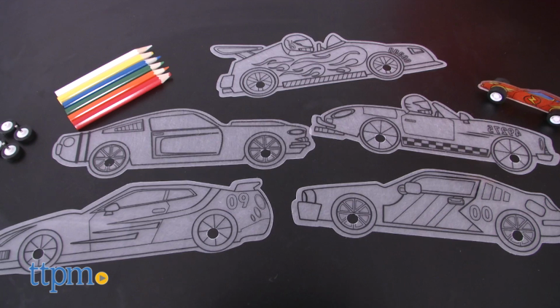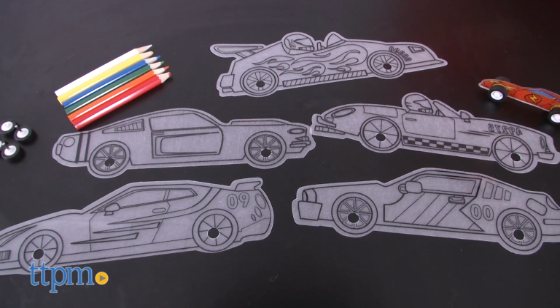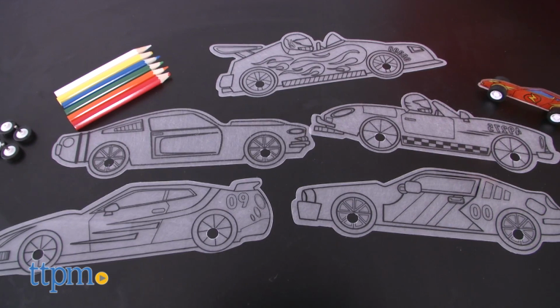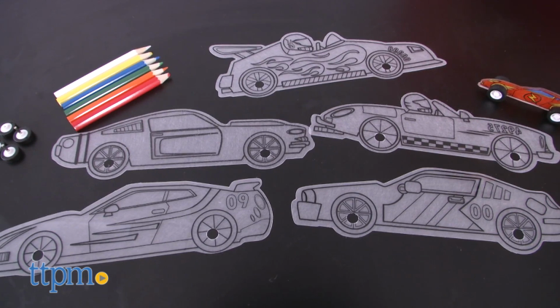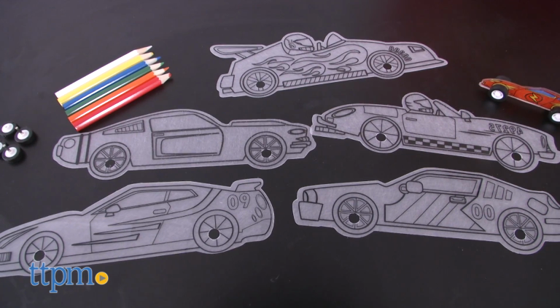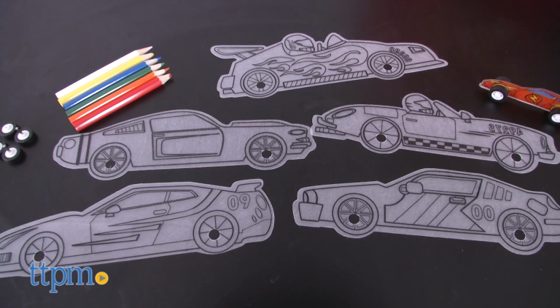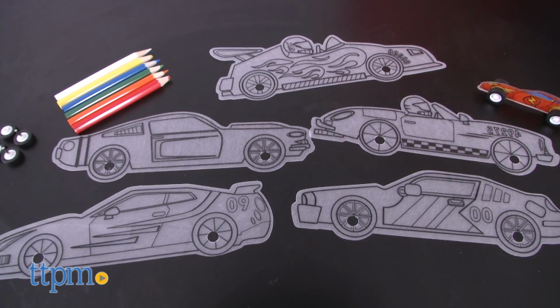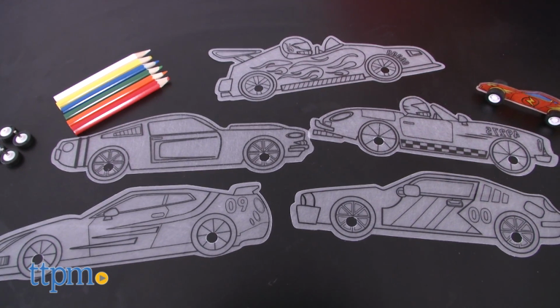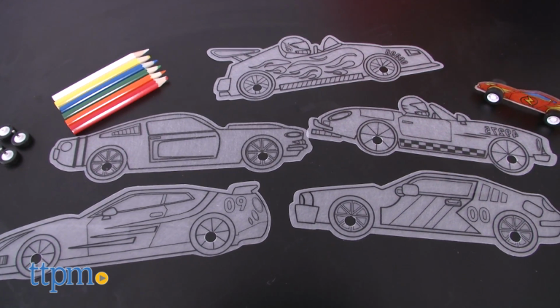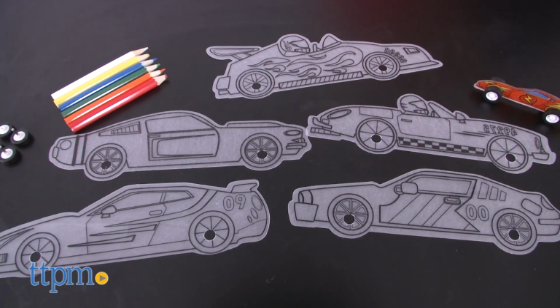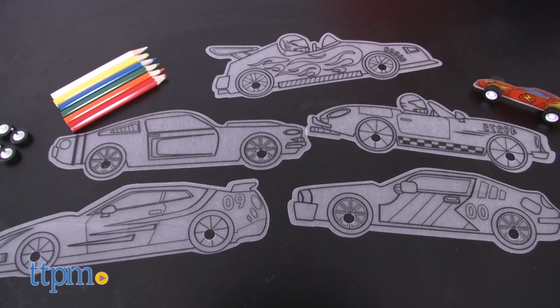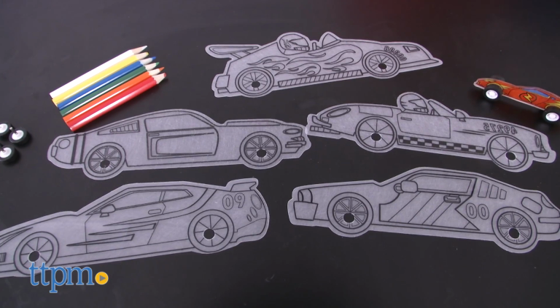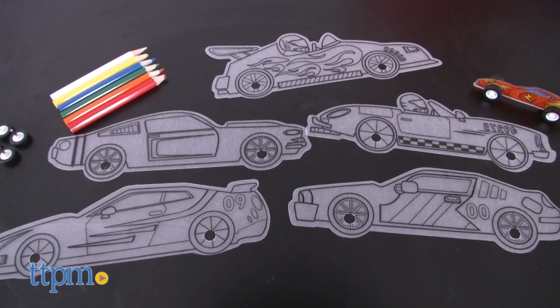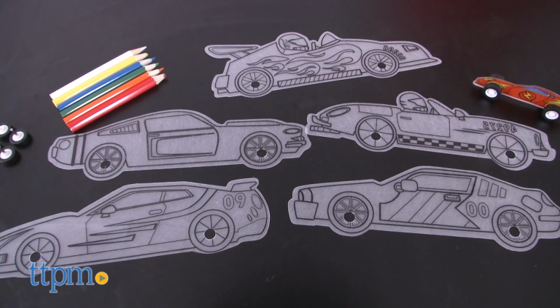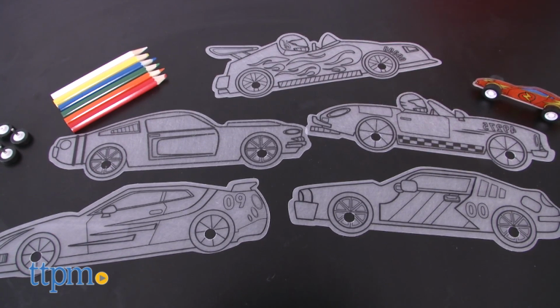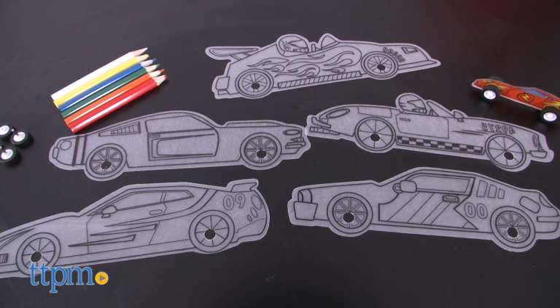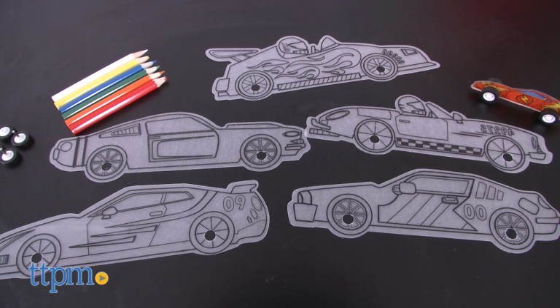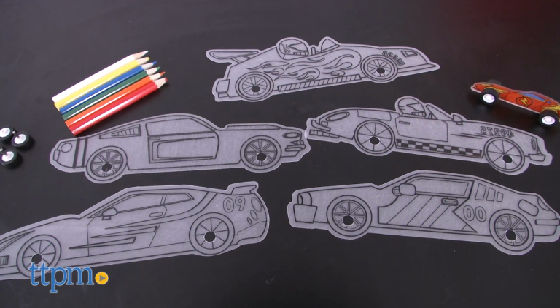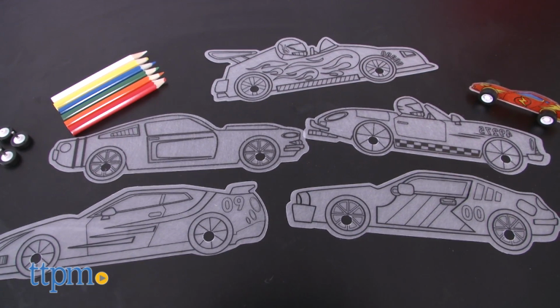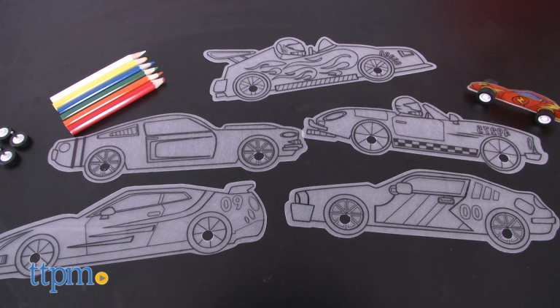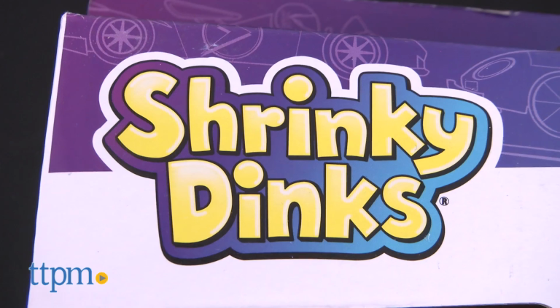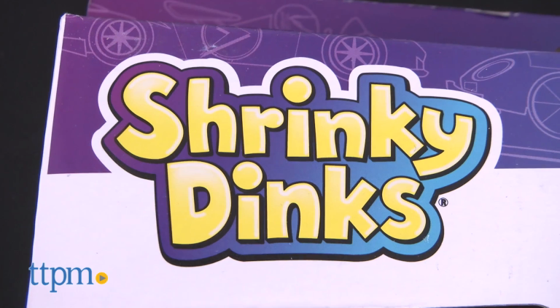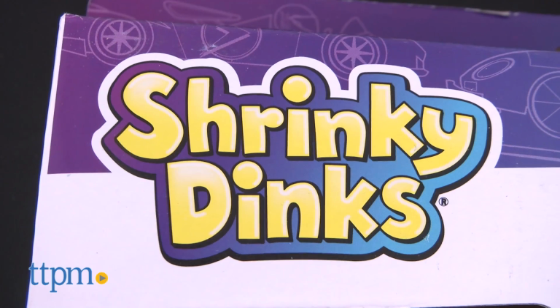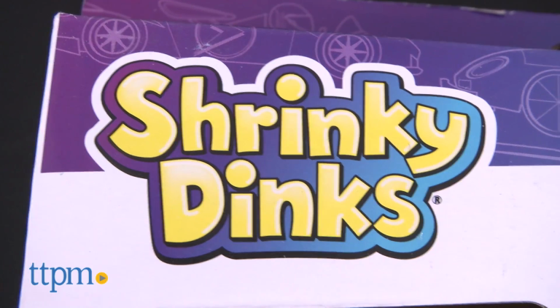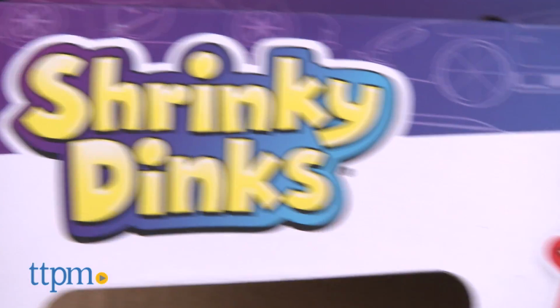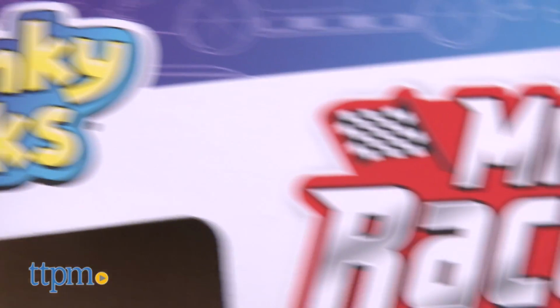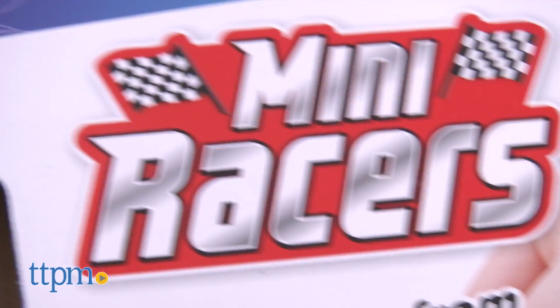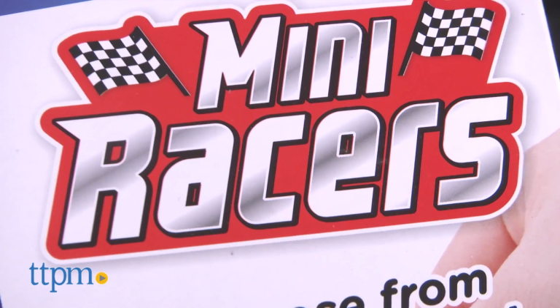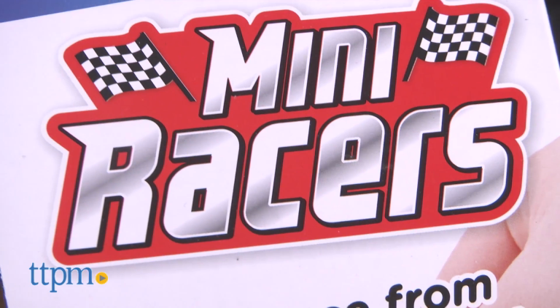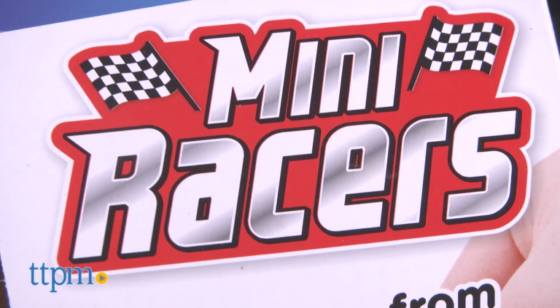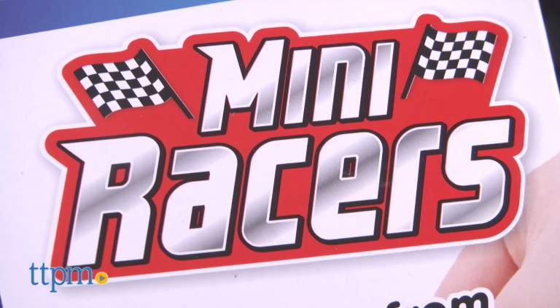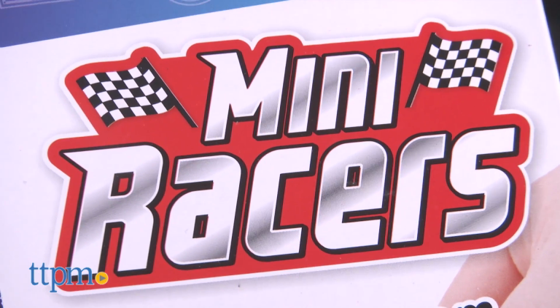If you're not familiar with Shrinky Dinks, they are cool arts and crafts sets that kids color and then bake so they shrink down to one-third of their size.